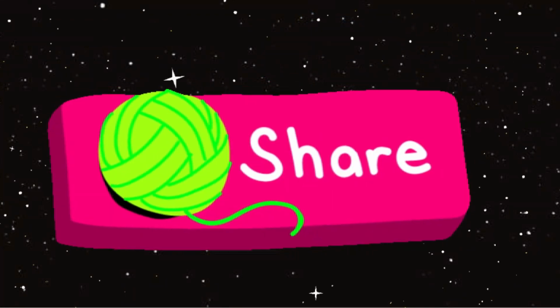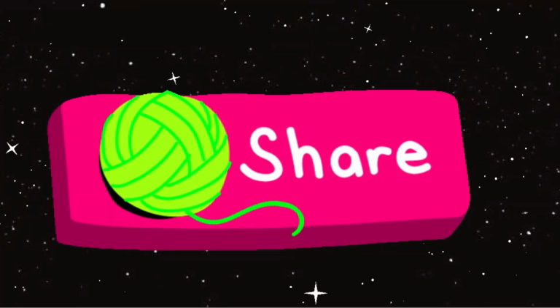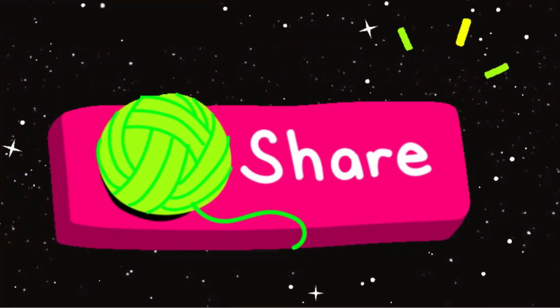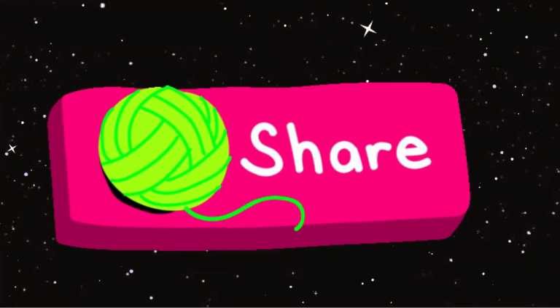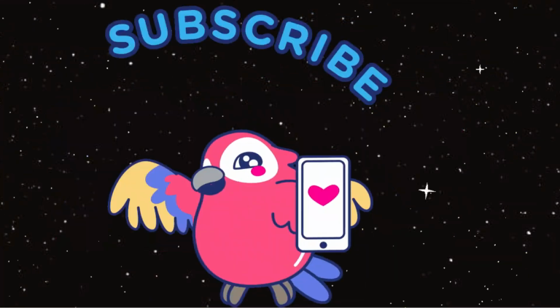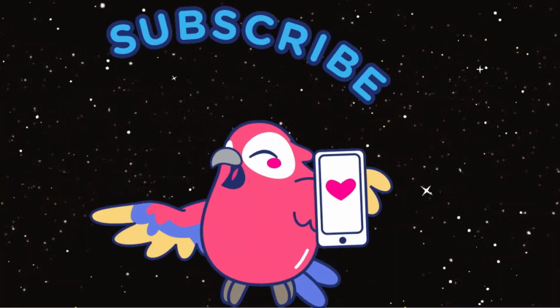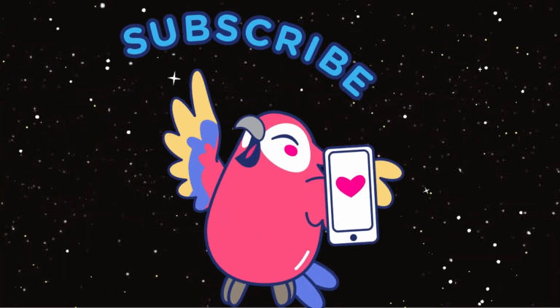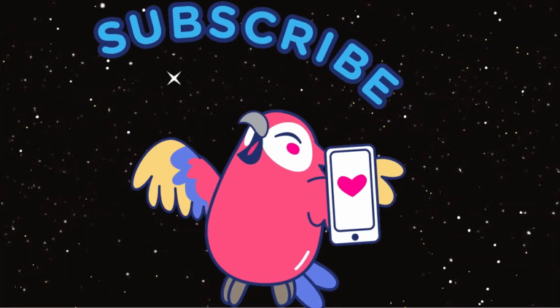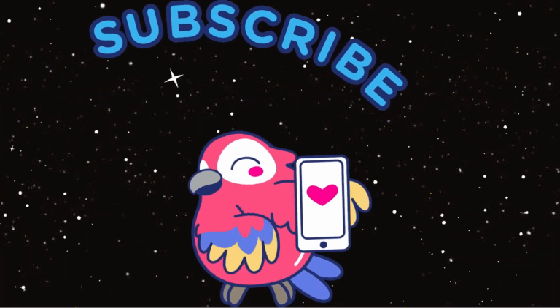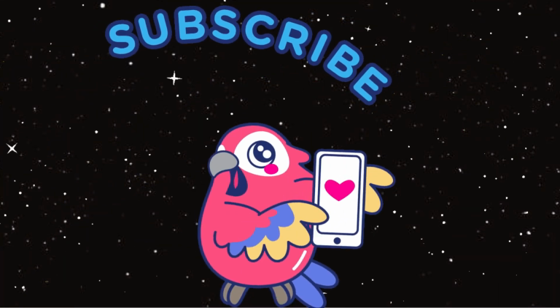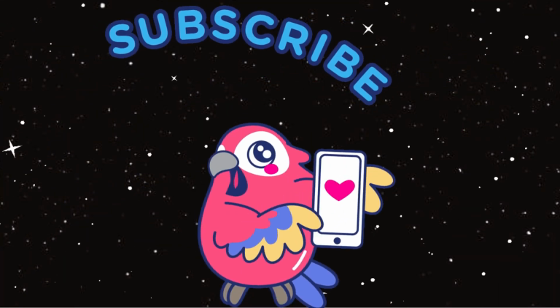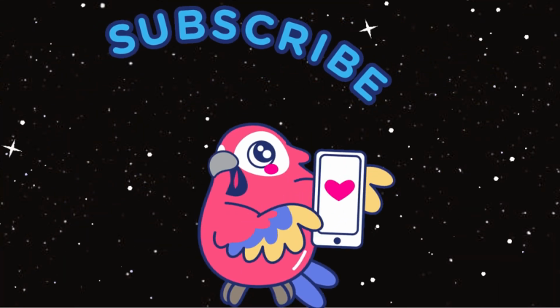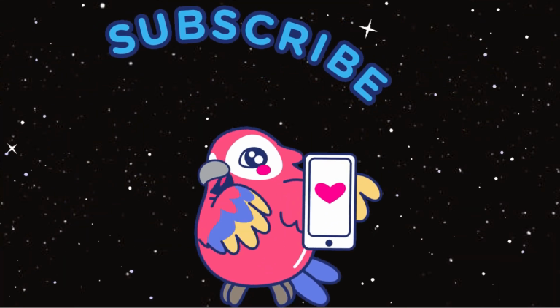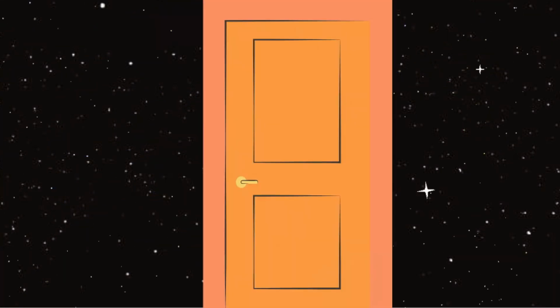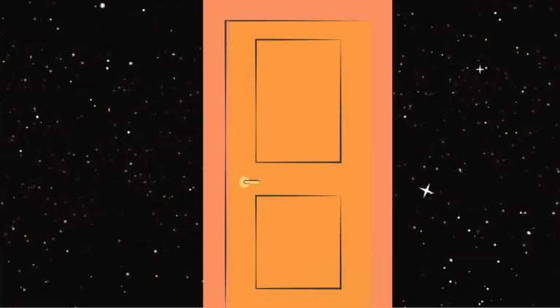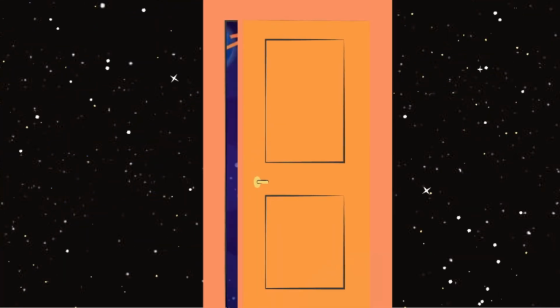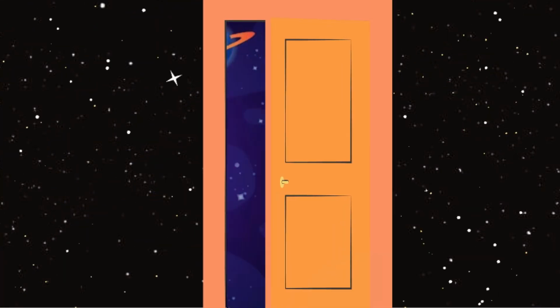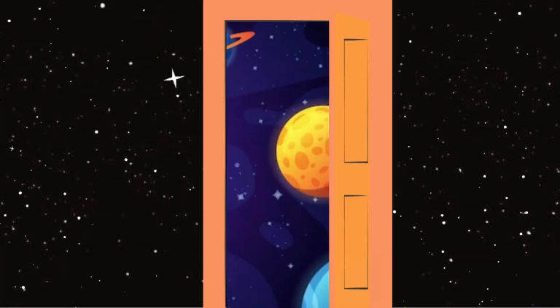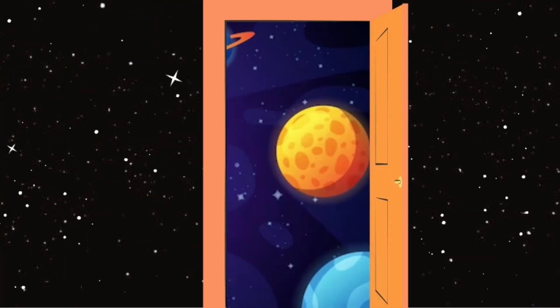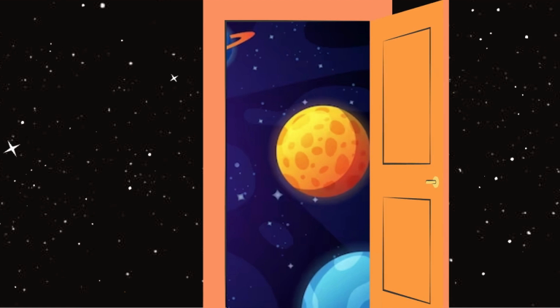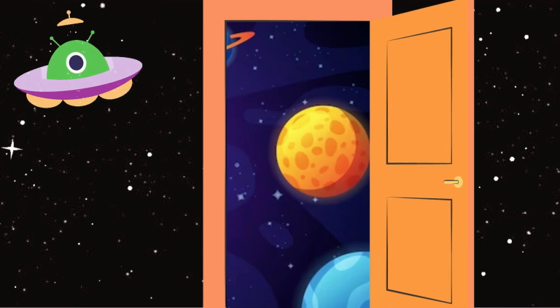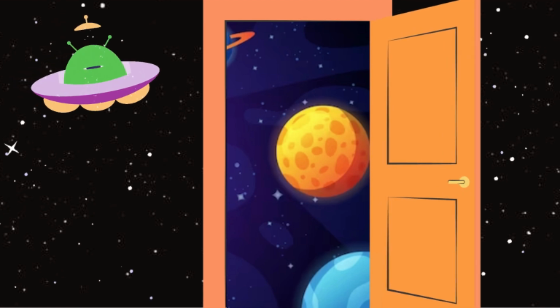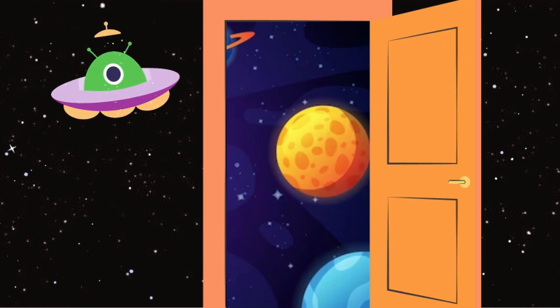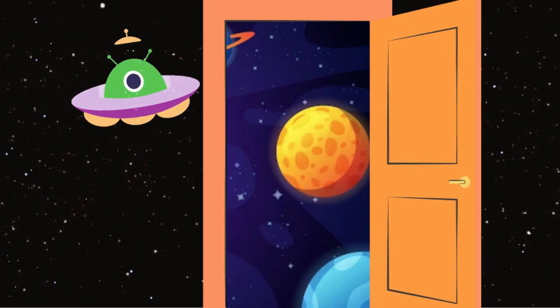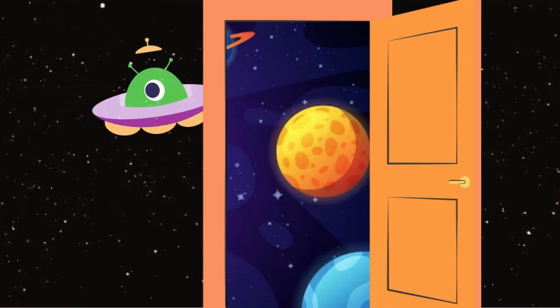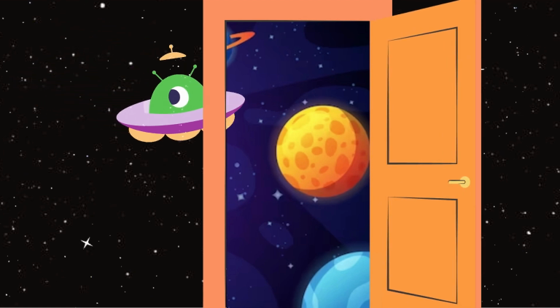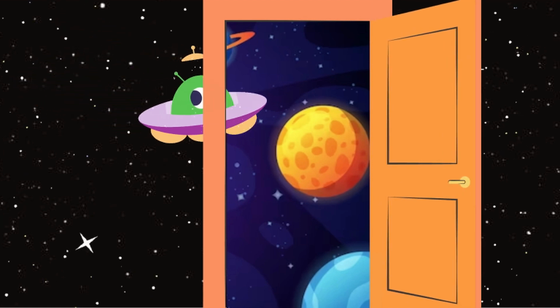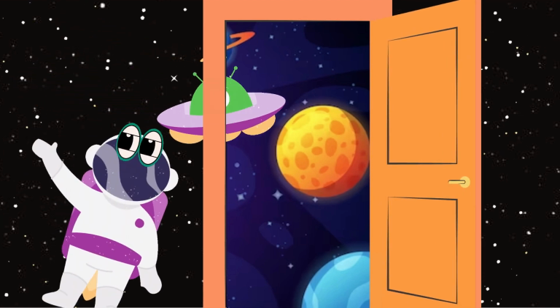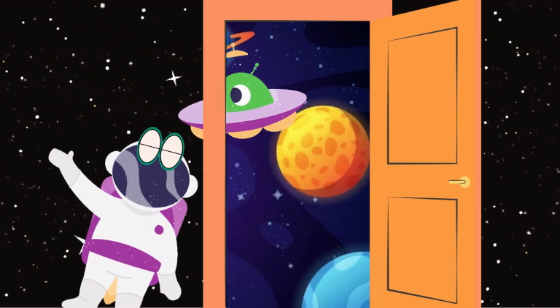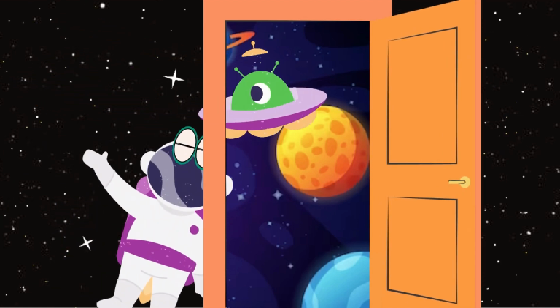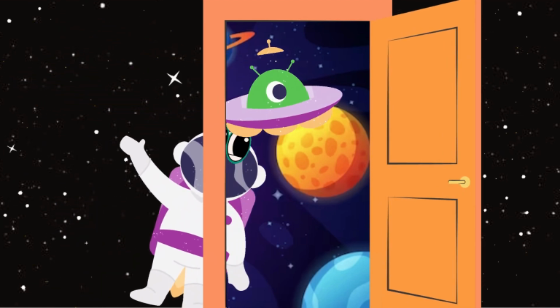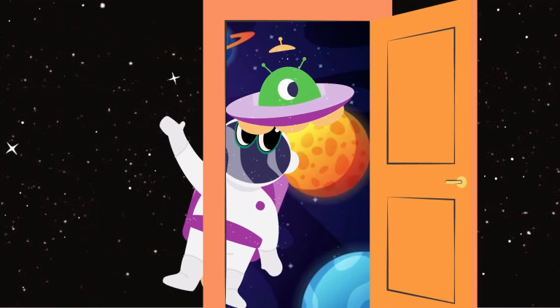Like, share, and subscribe to our channel for more videos. Bye-bye, friends!